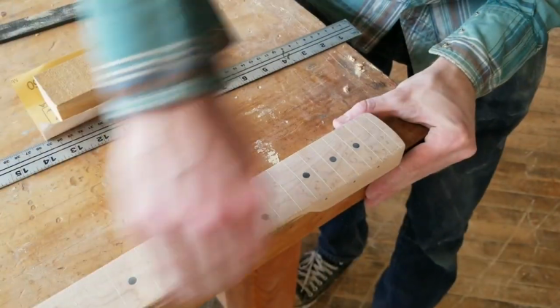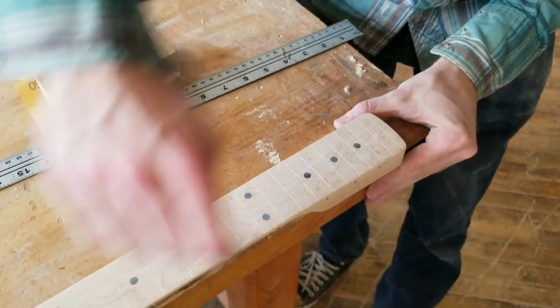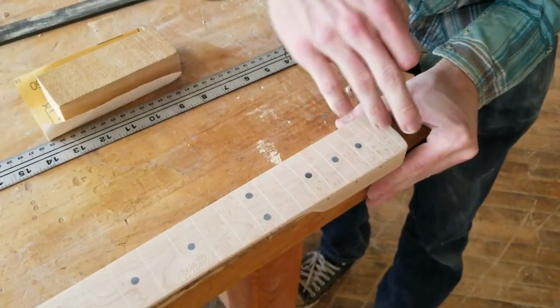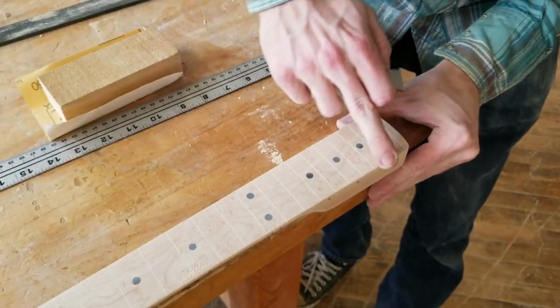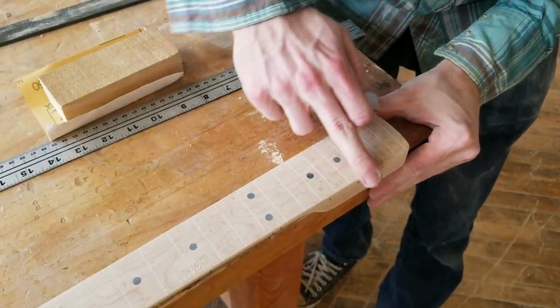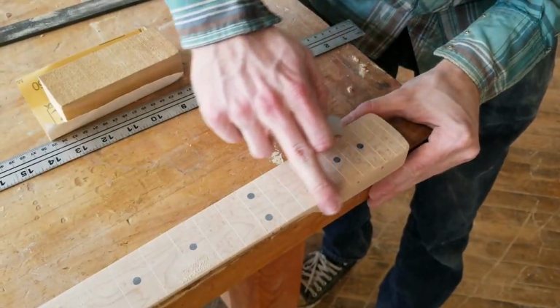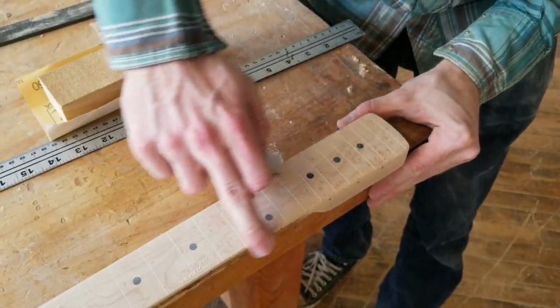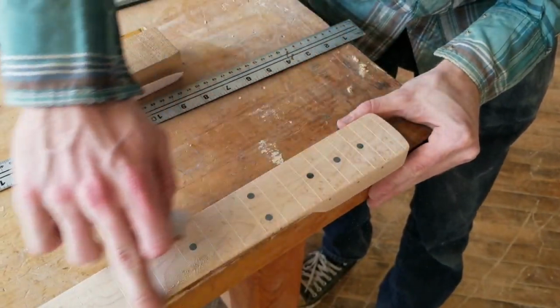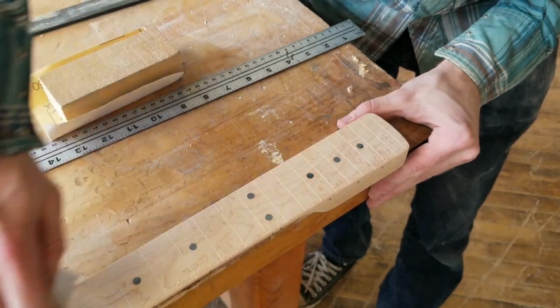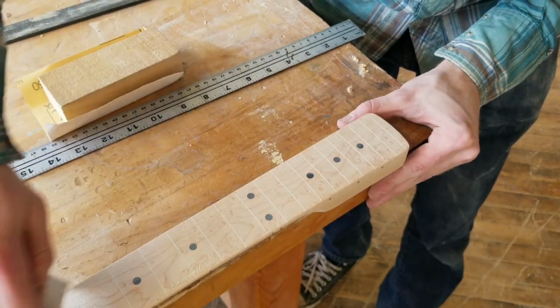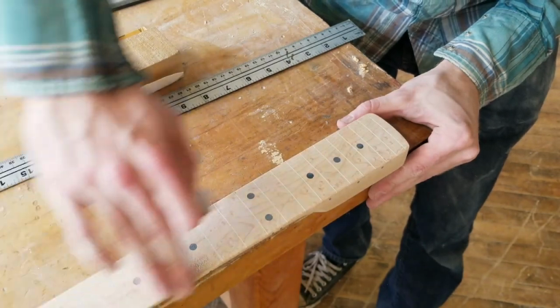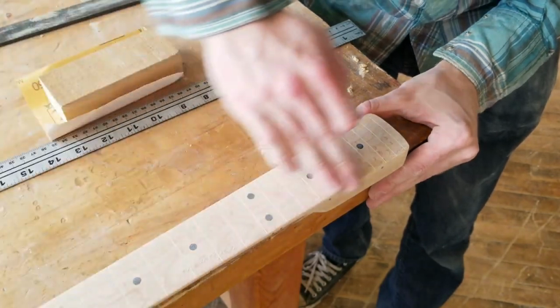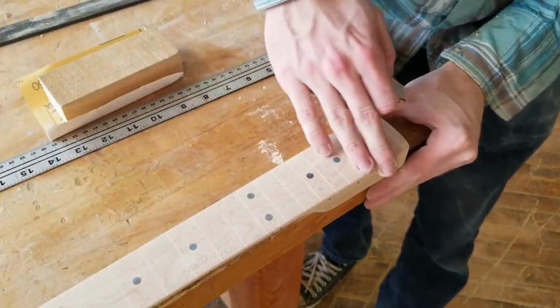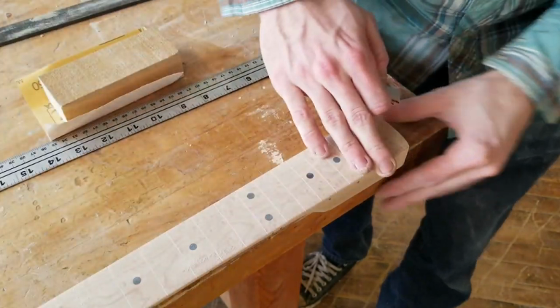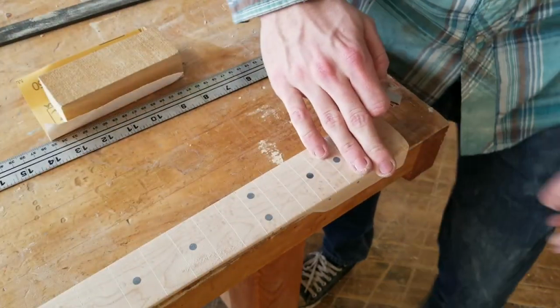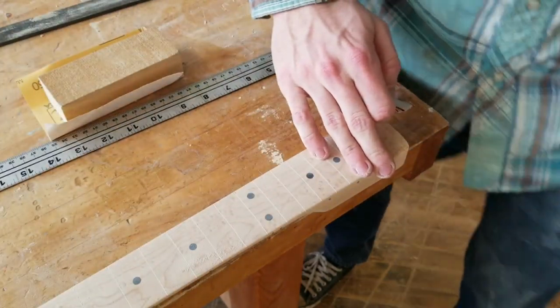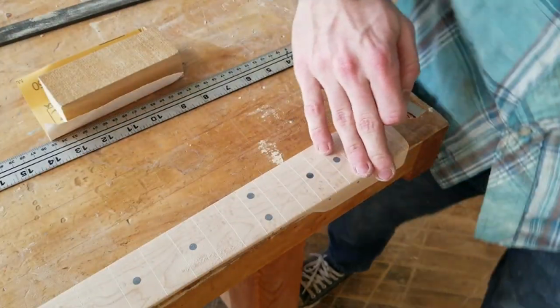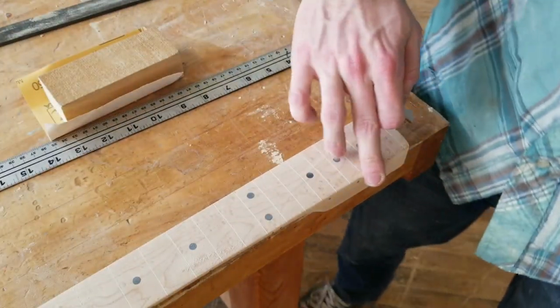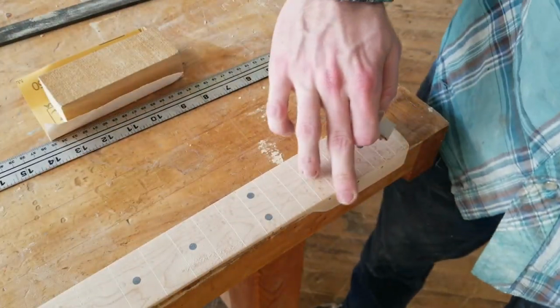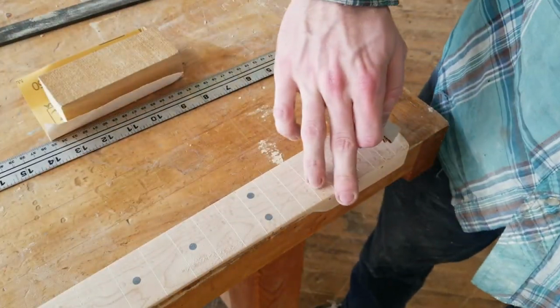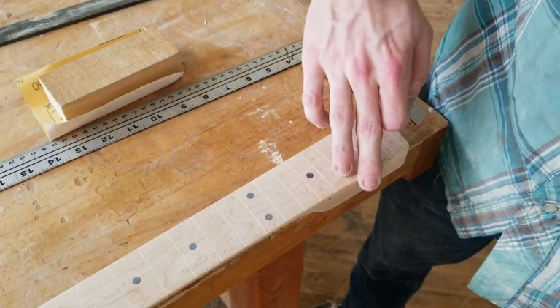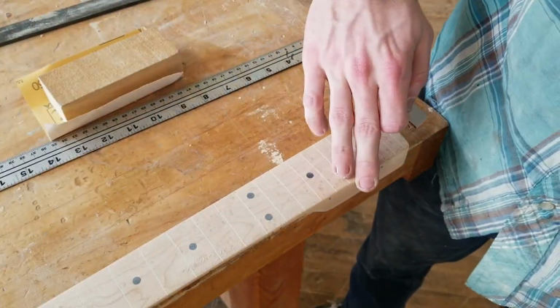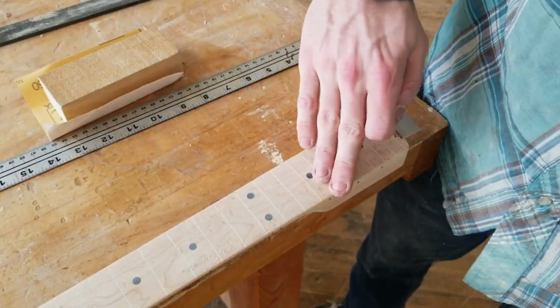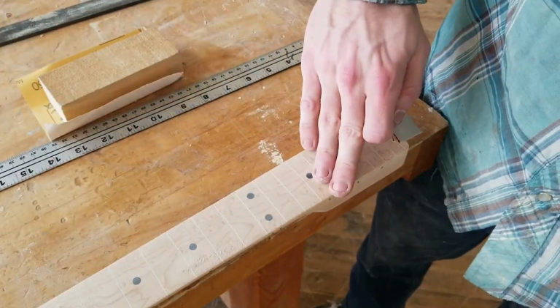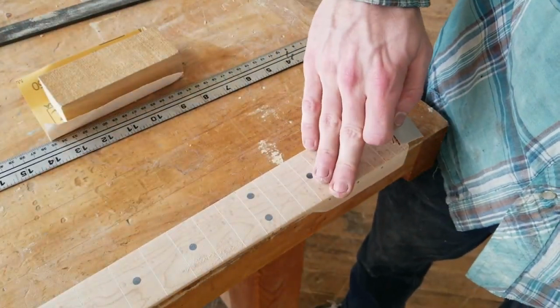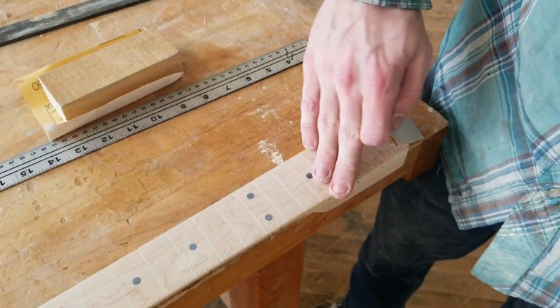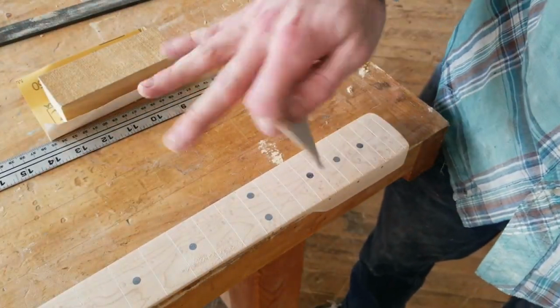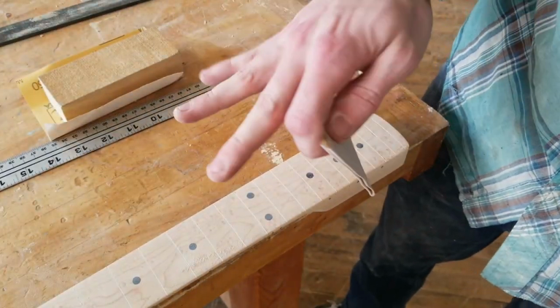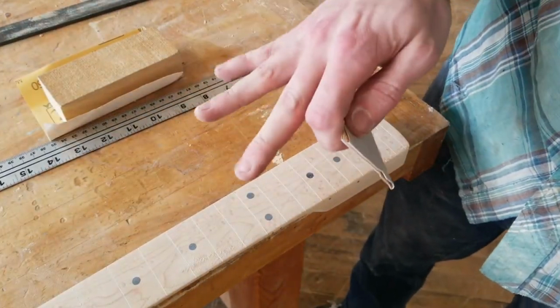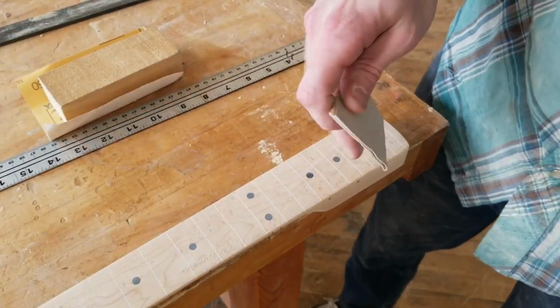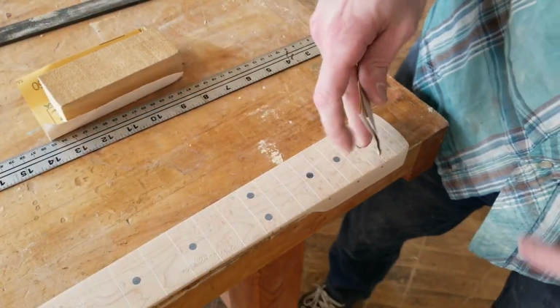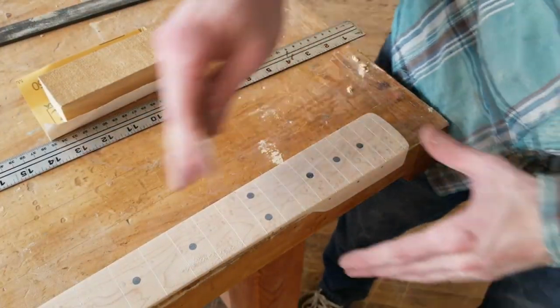I'm rolling these fretboard edges really good so I can get that '54 Strat vibe.